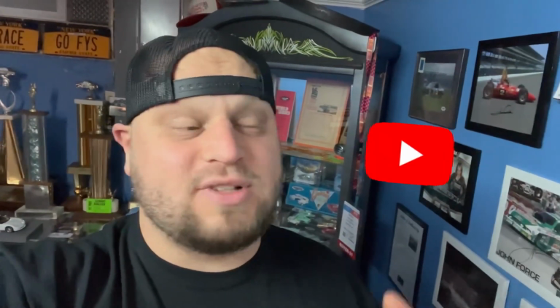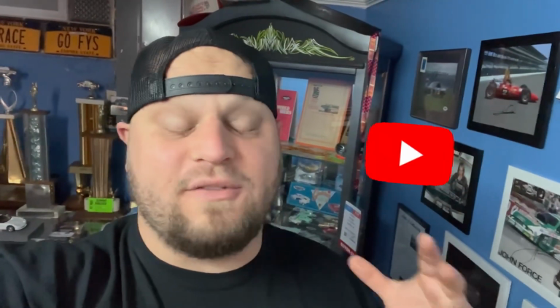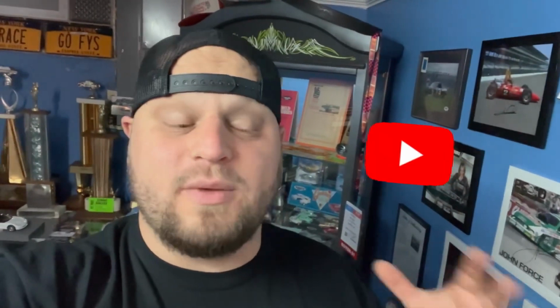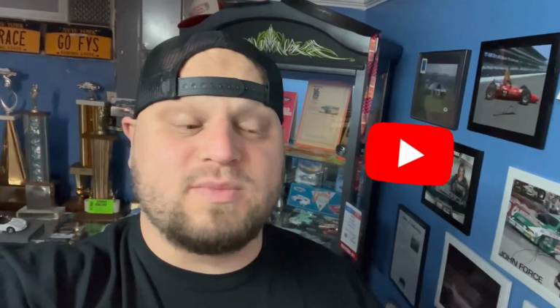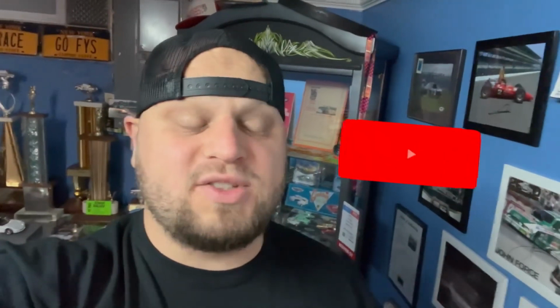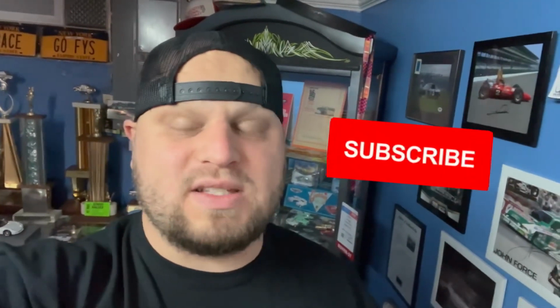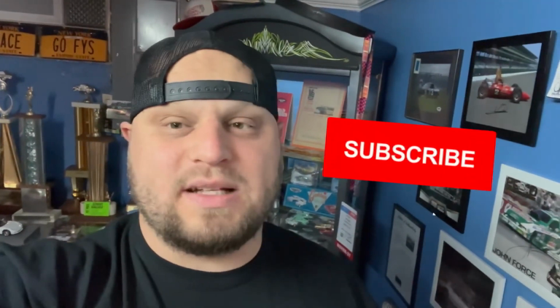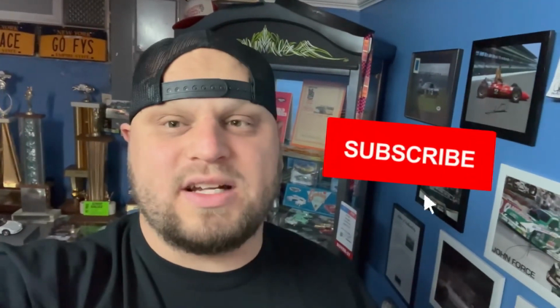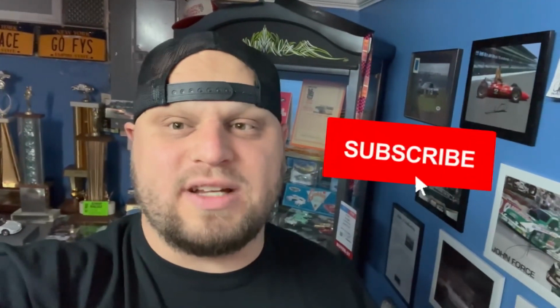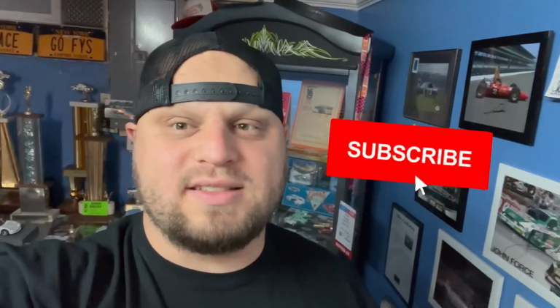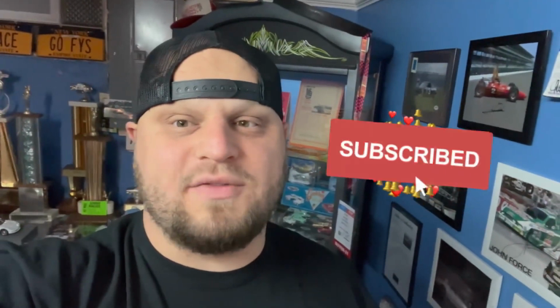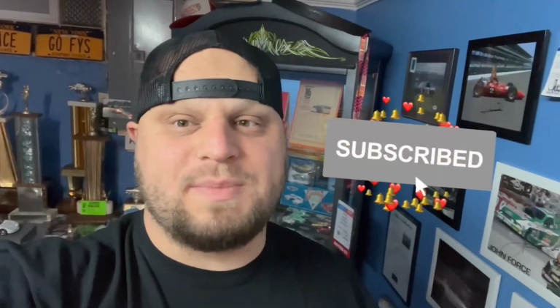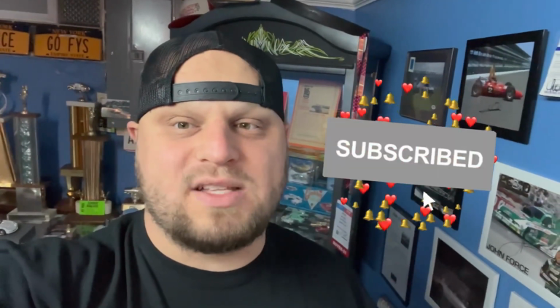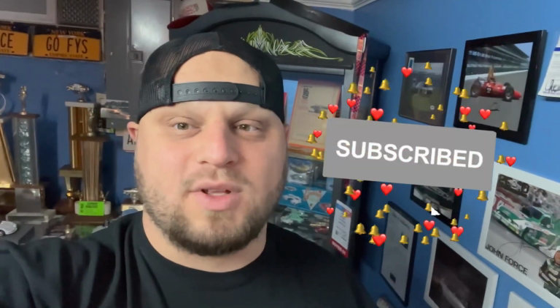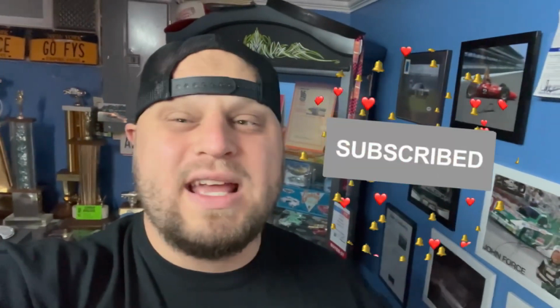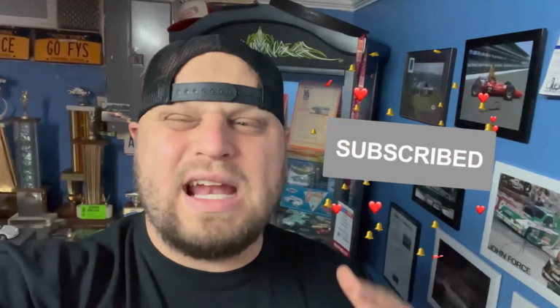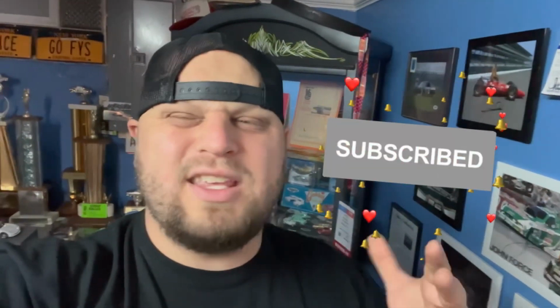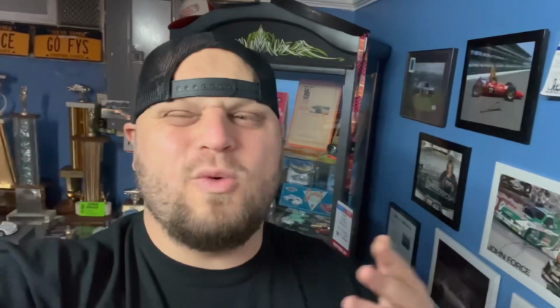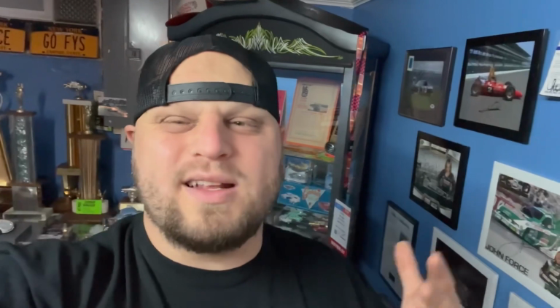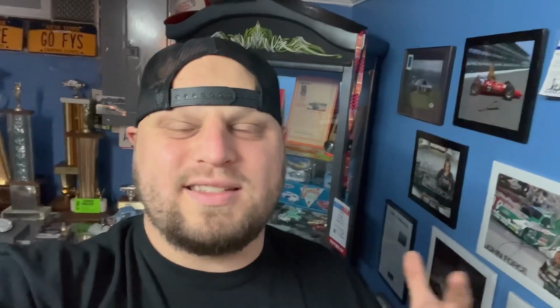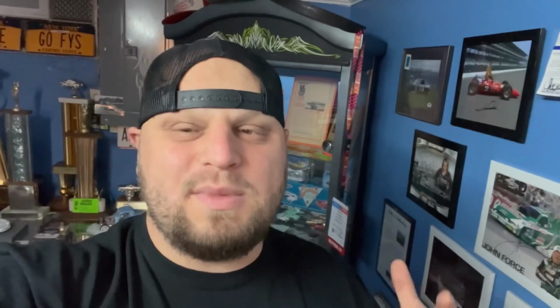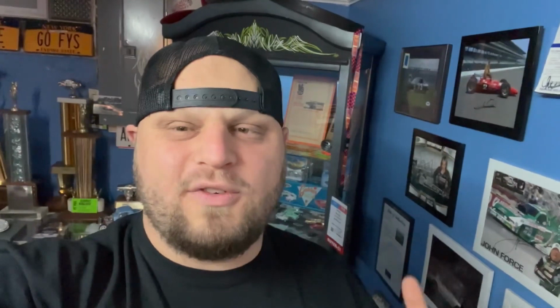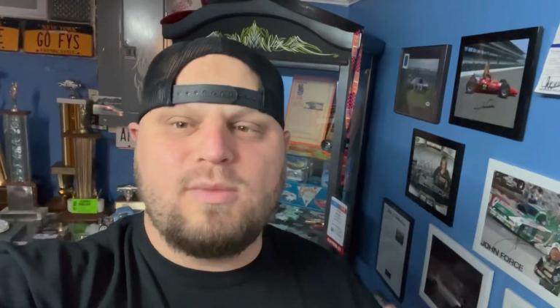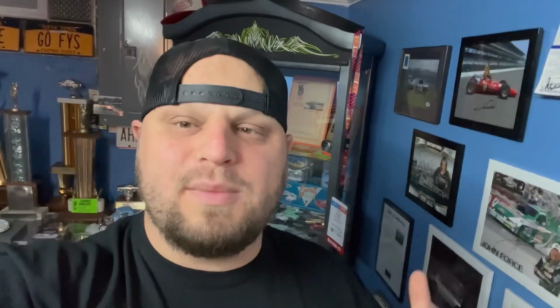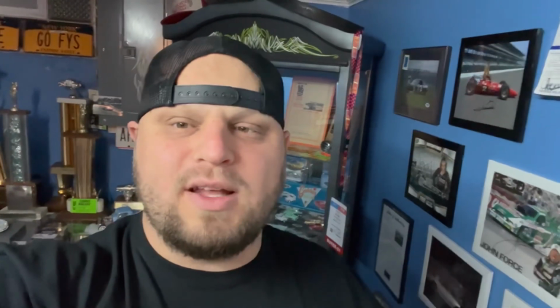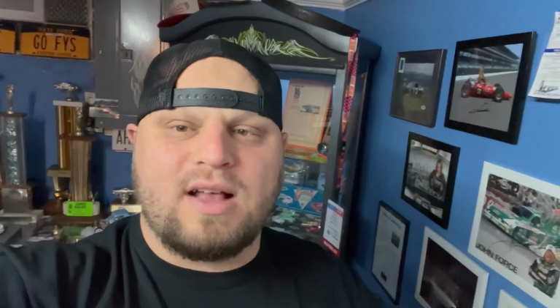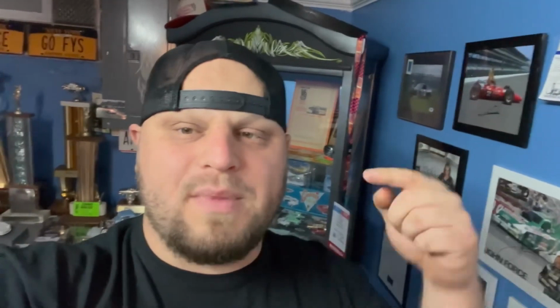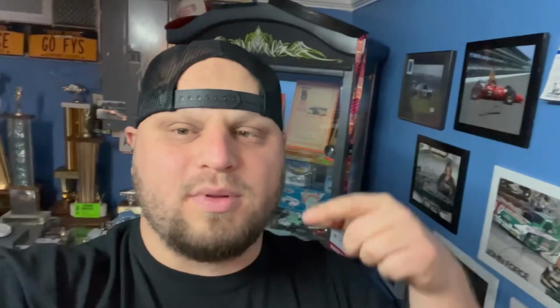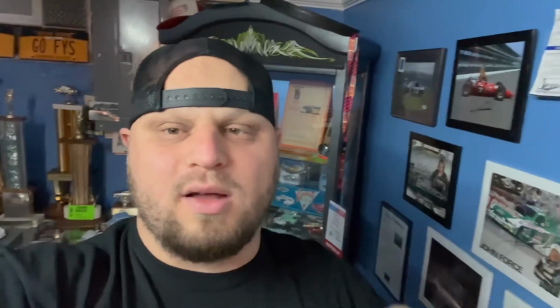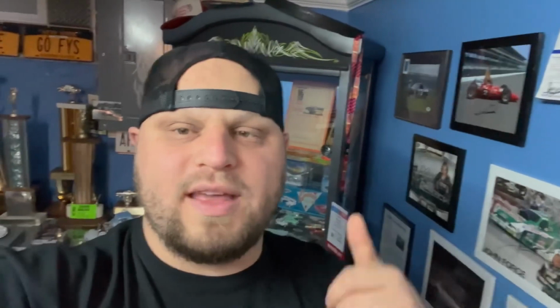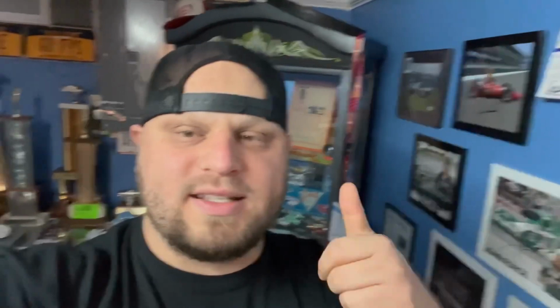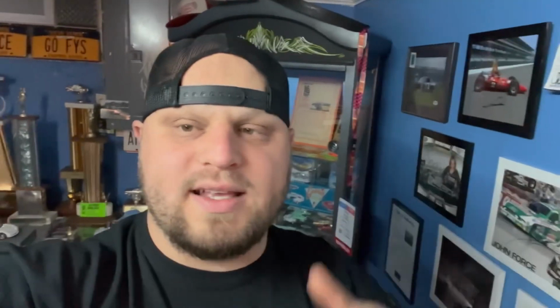Like and subscribe, guys. Stay tuned — I'm going to try to film as much of the Spectator Drags stuff as possible. Anything you want to see me film, let me know in the comments below. Thanks guys!